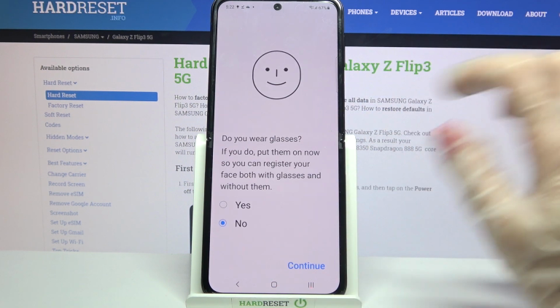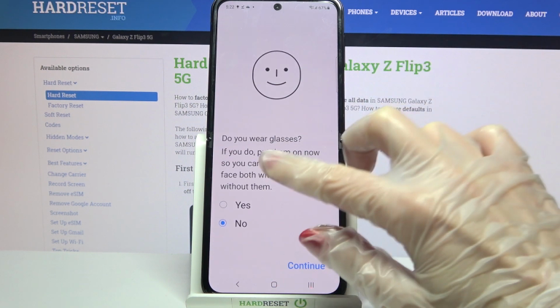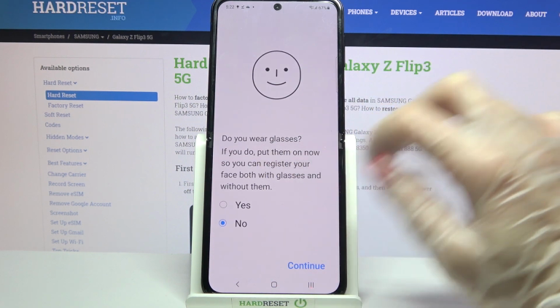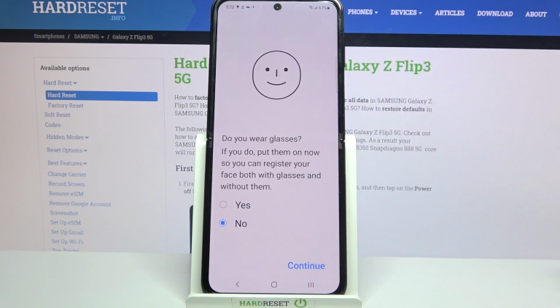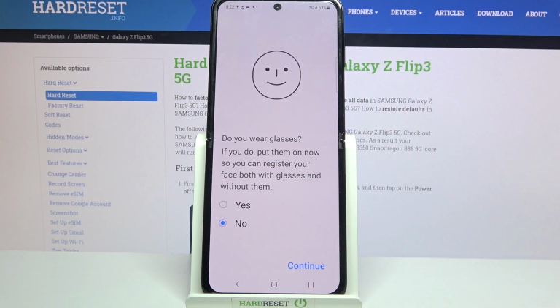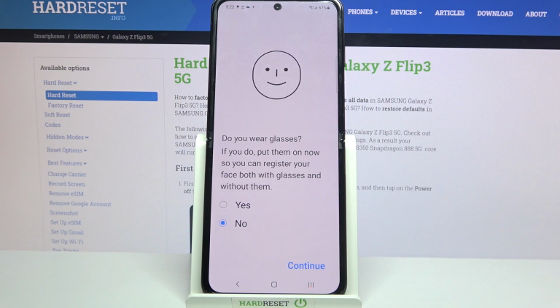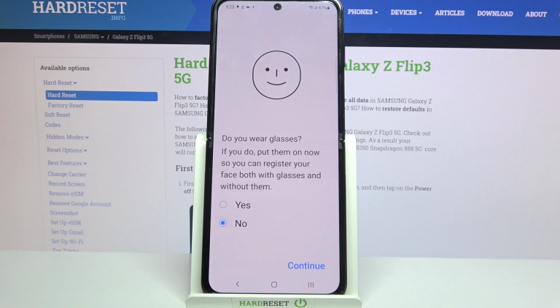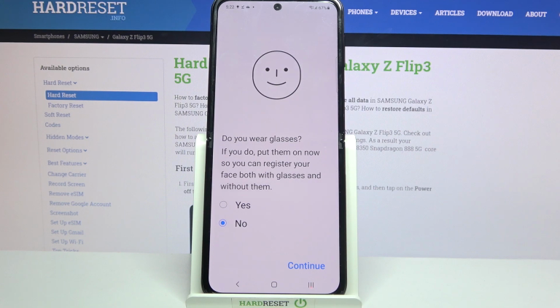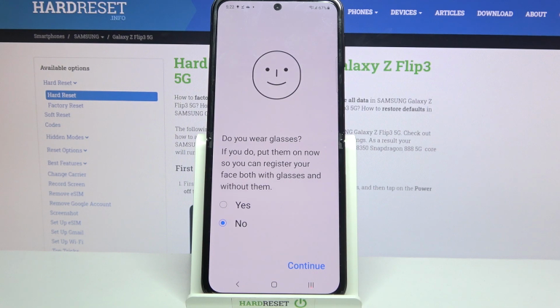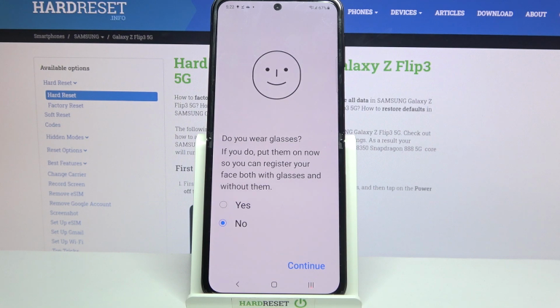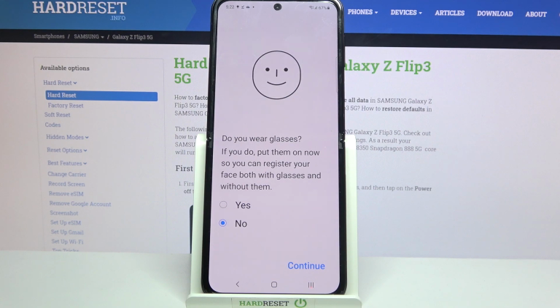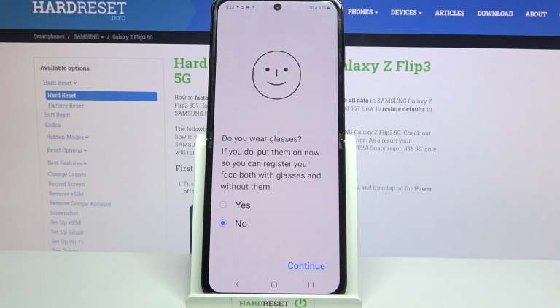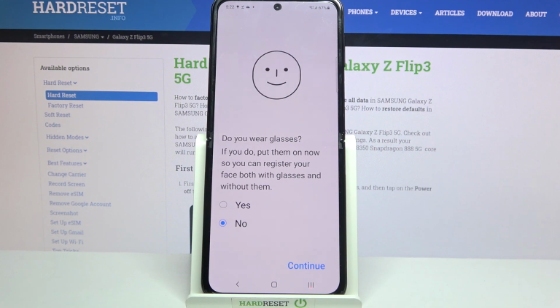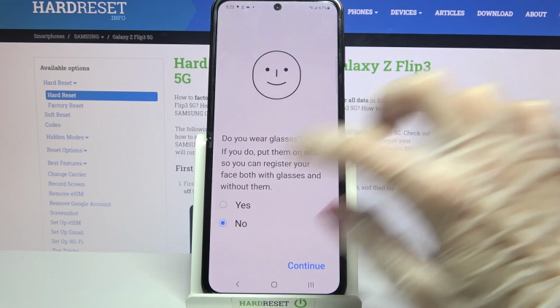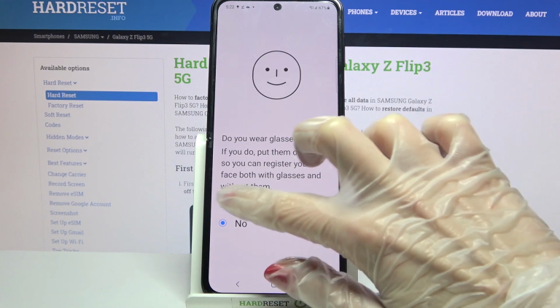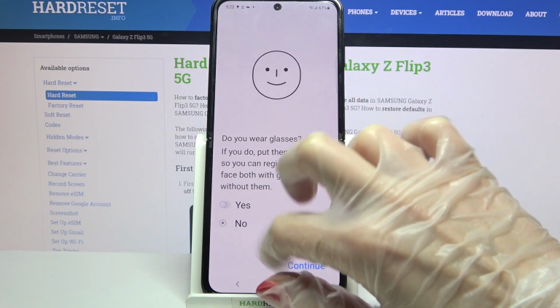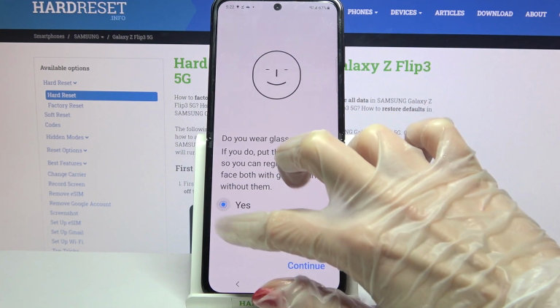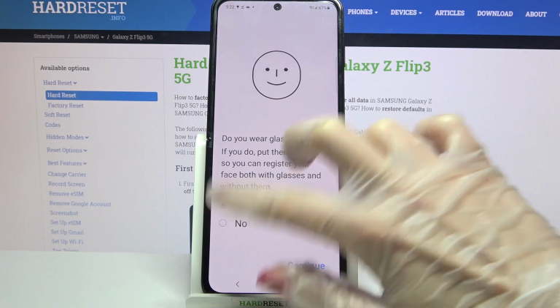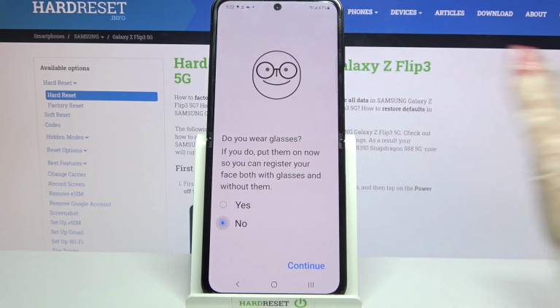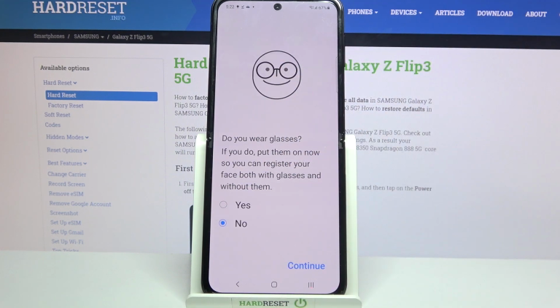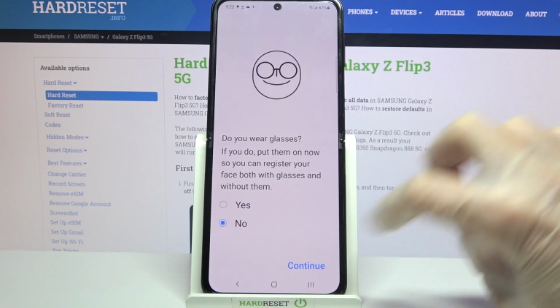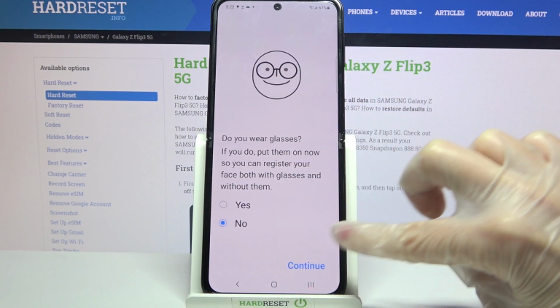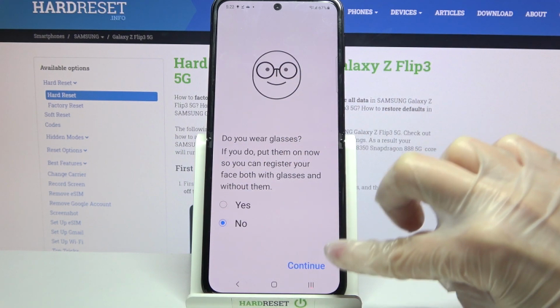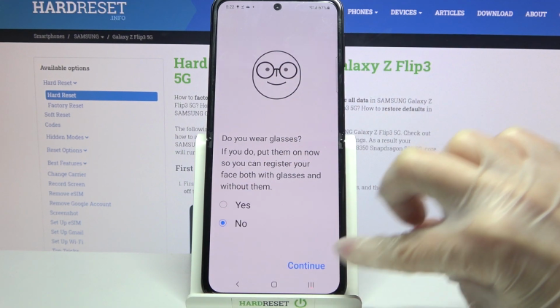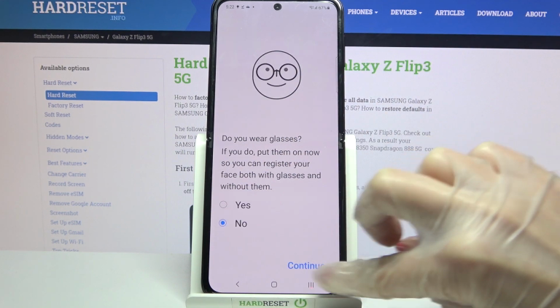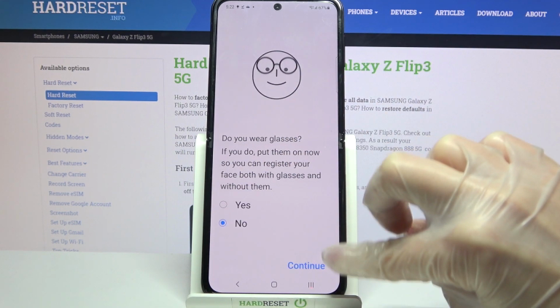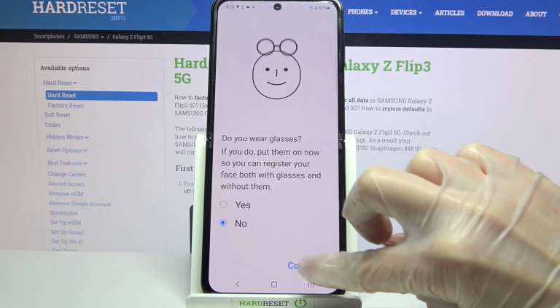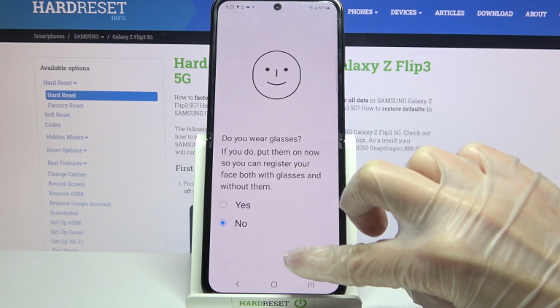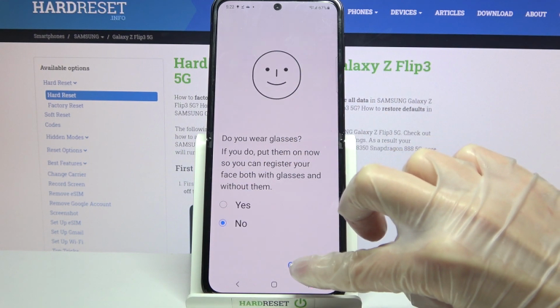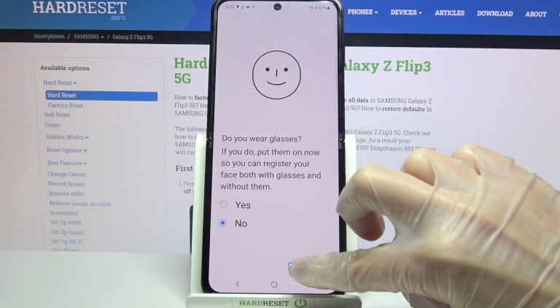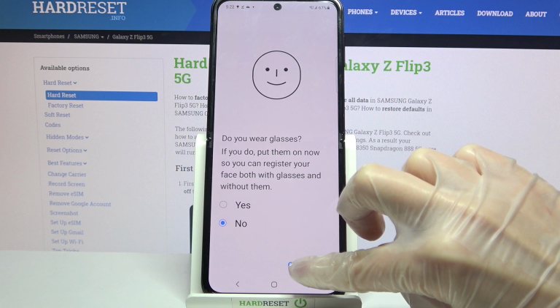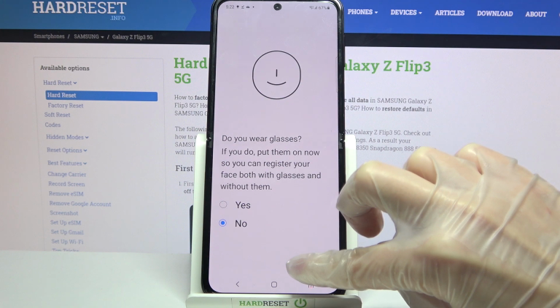Now answer the question about your glasses. Click on one of the answers and click Continue at the bottom right corner.